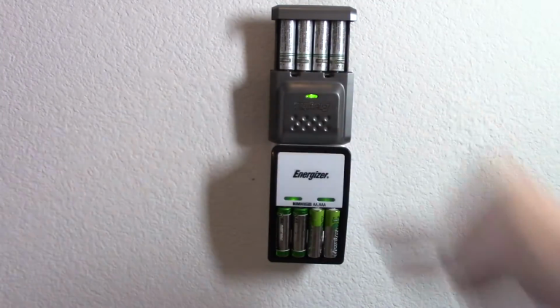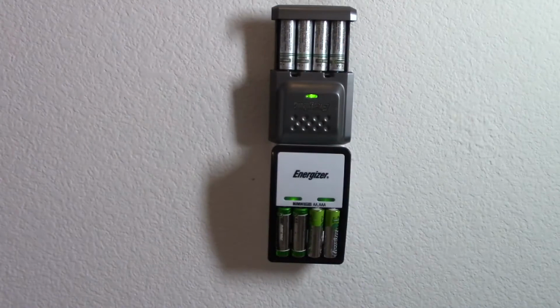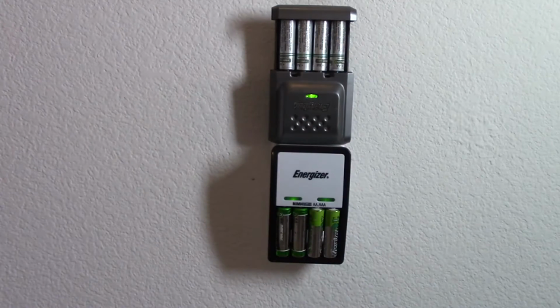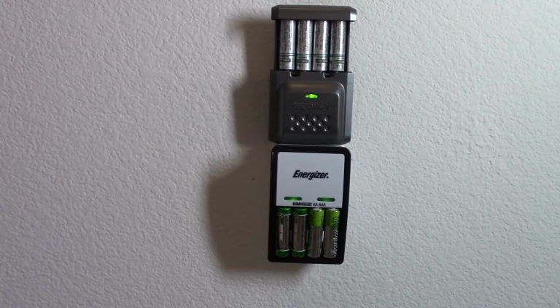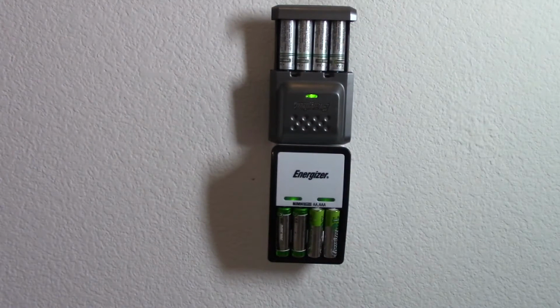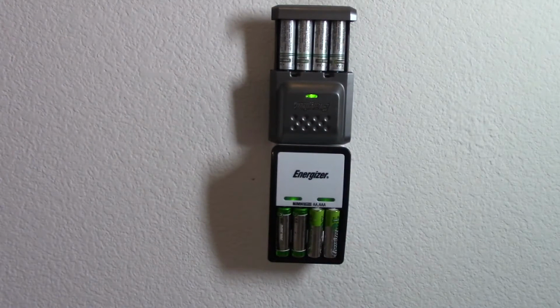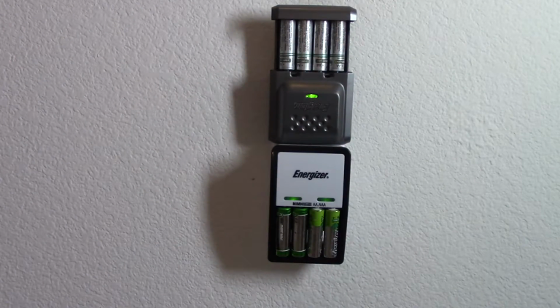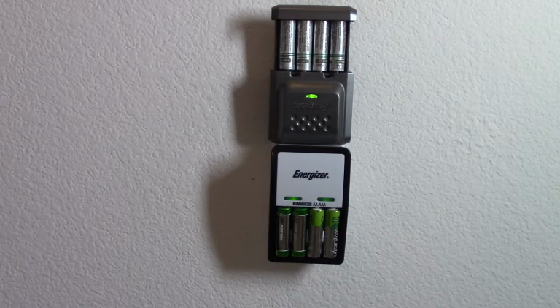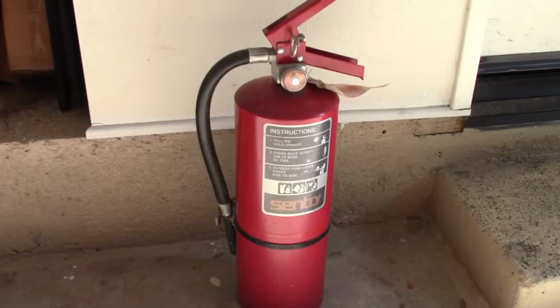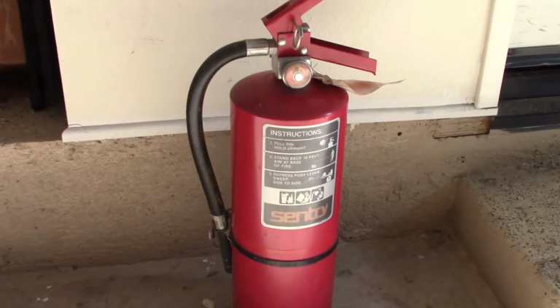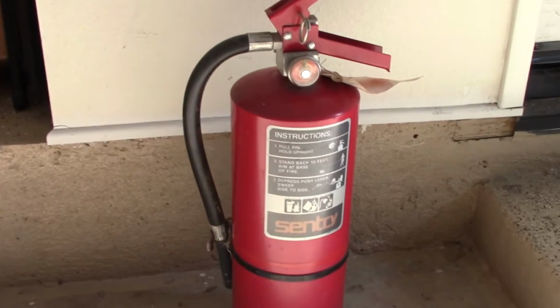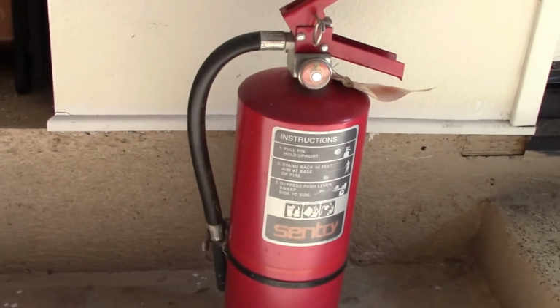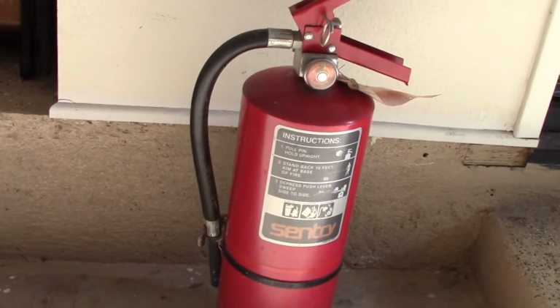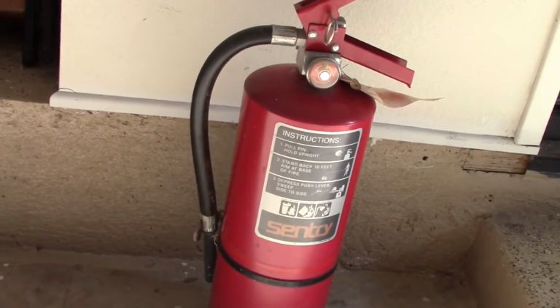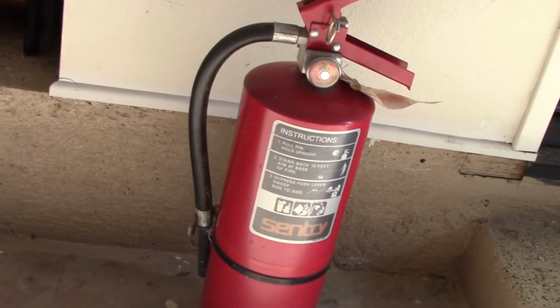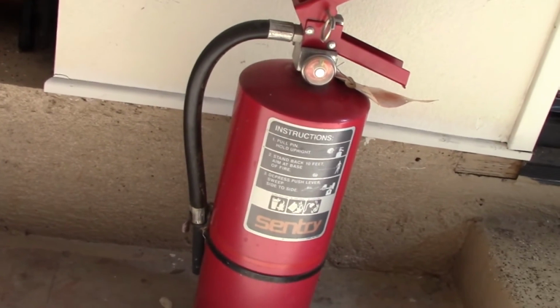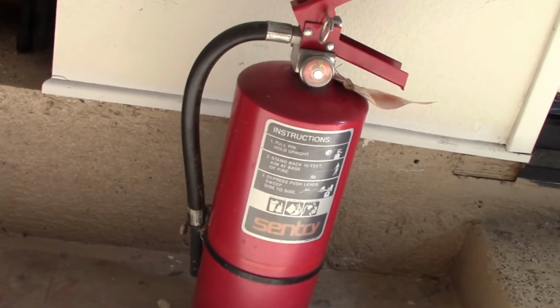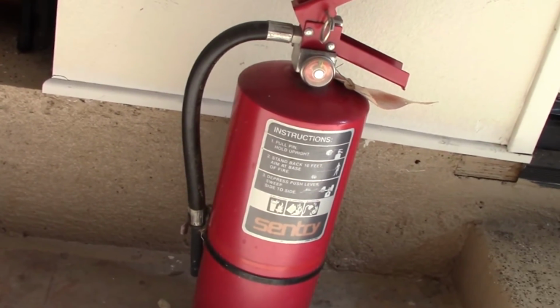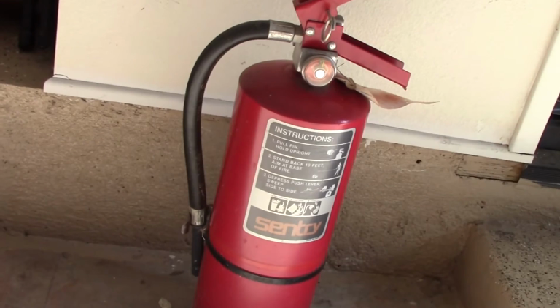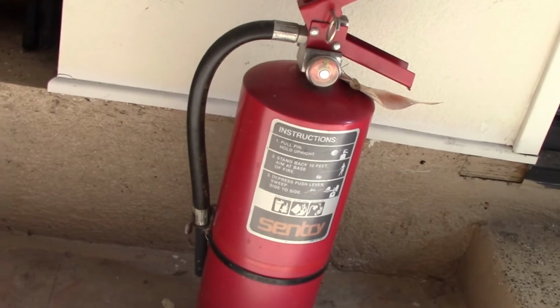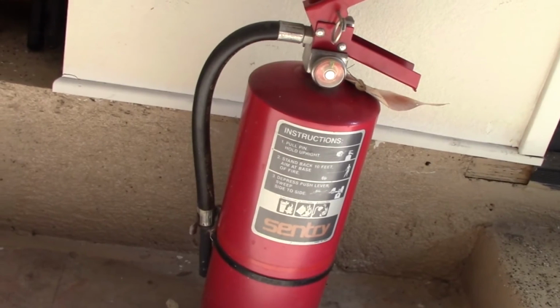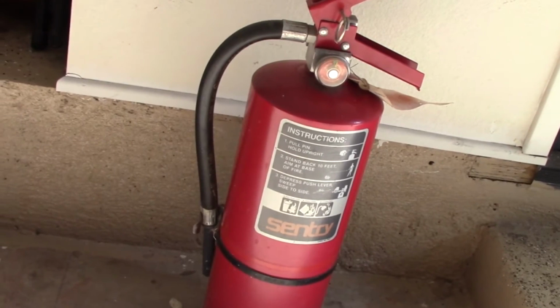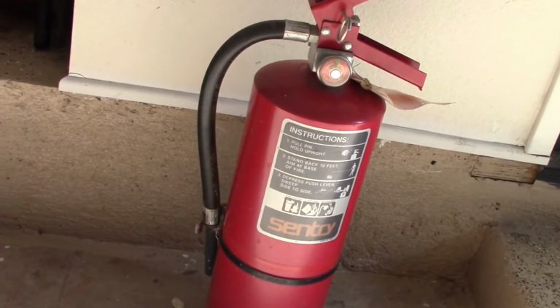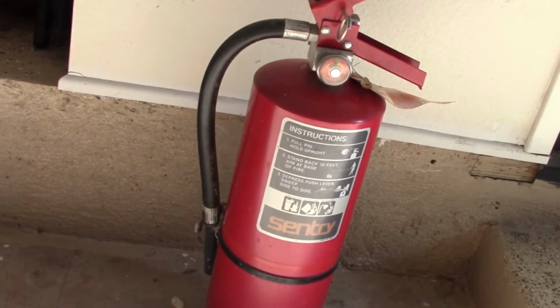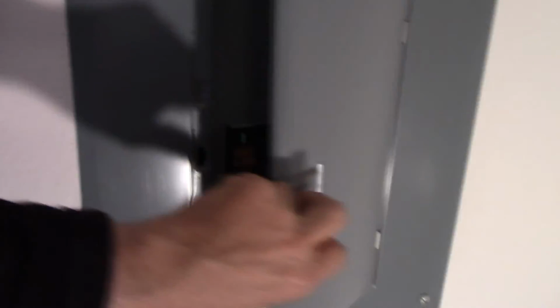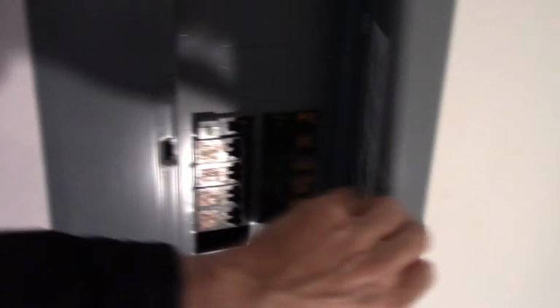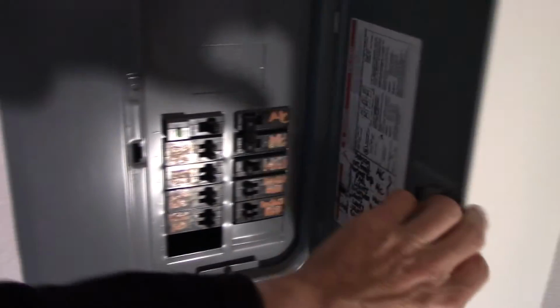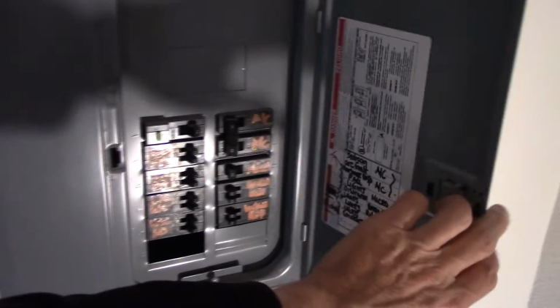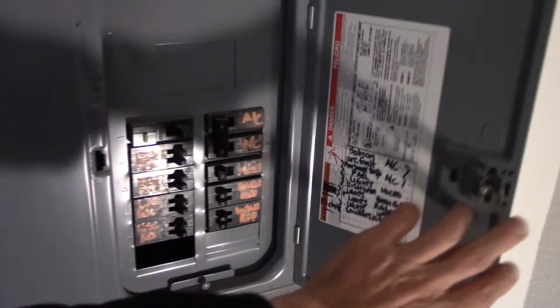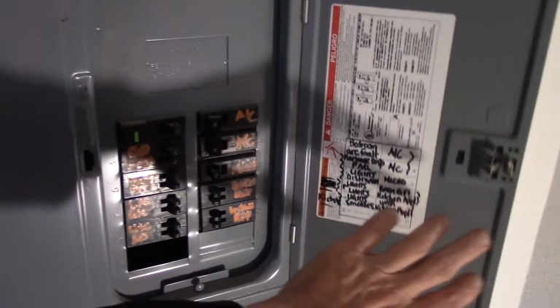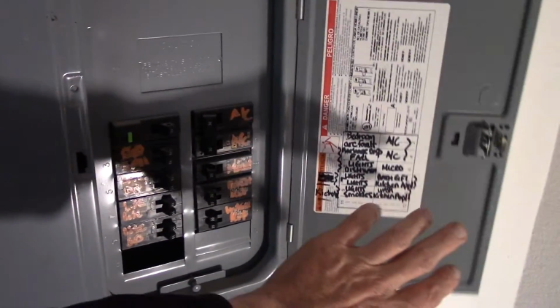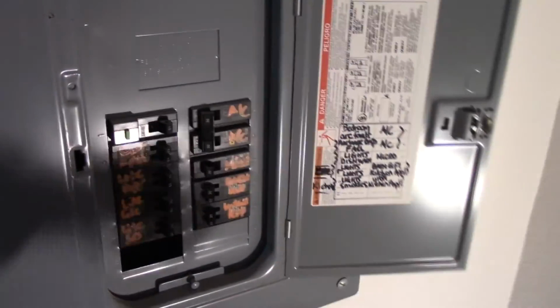Have your fire extinguishers properly serviced annually. Know where your fuse box is located.